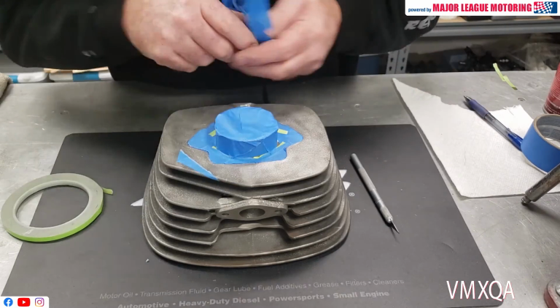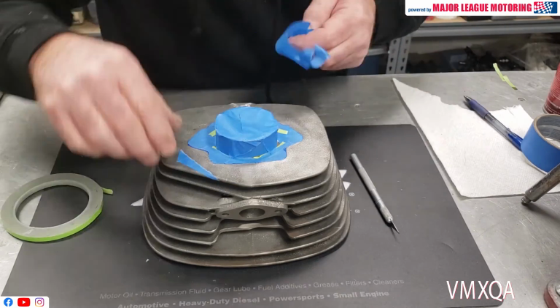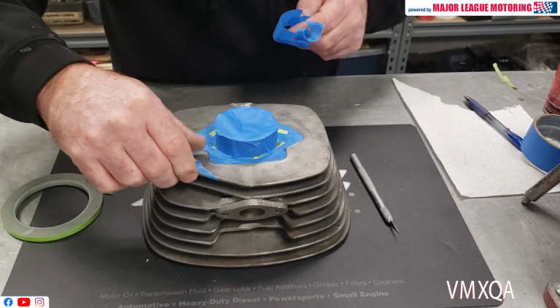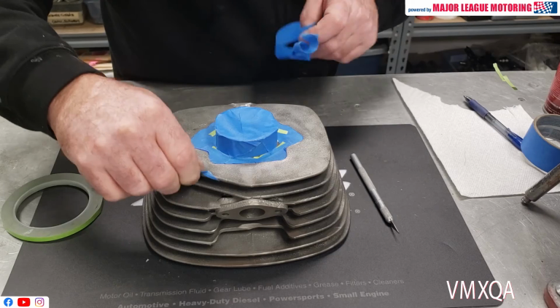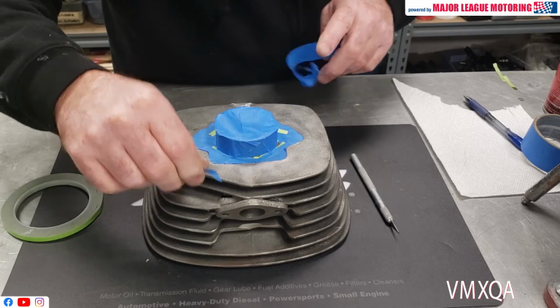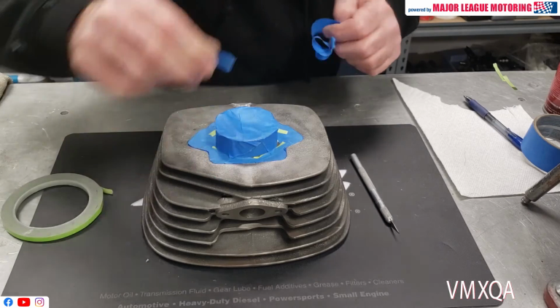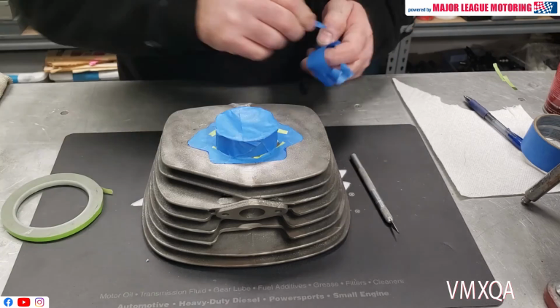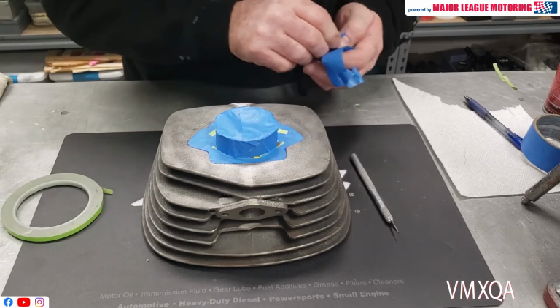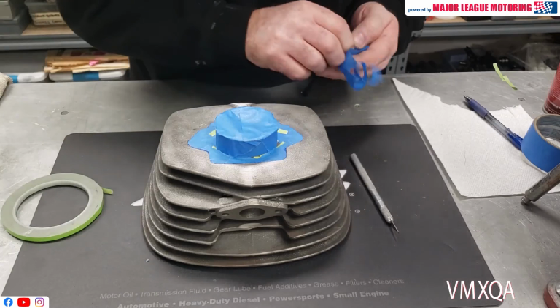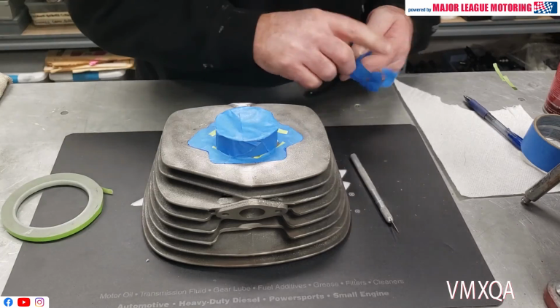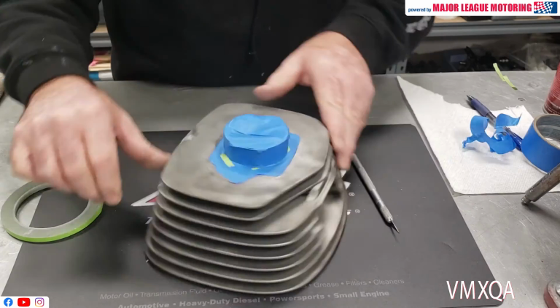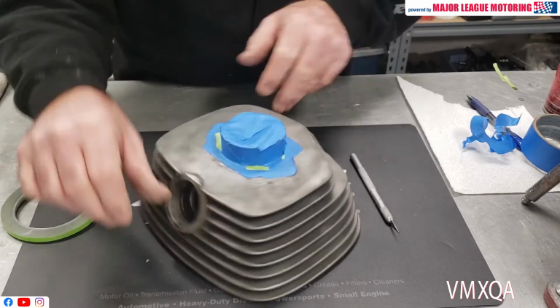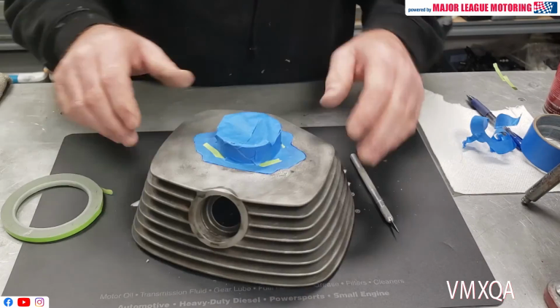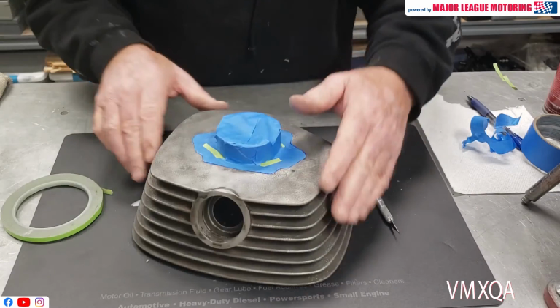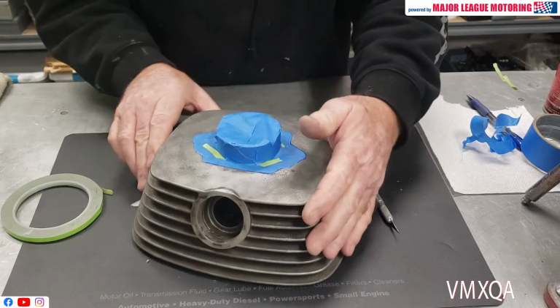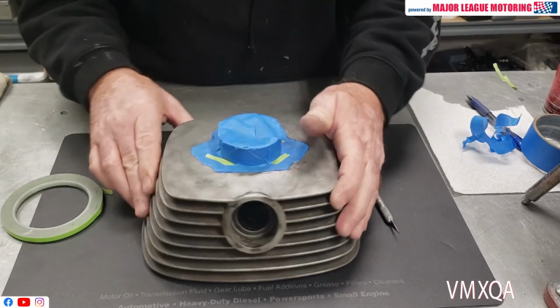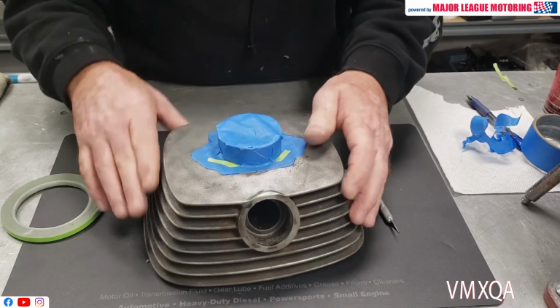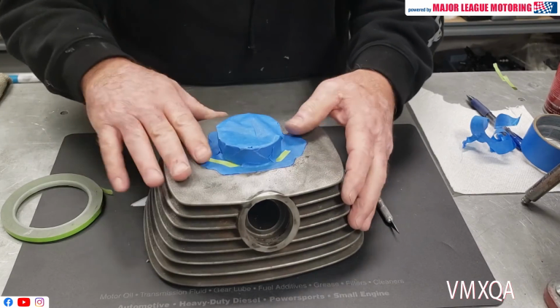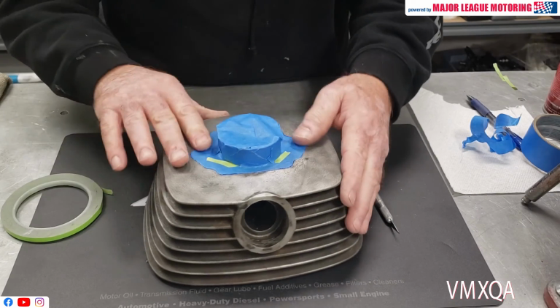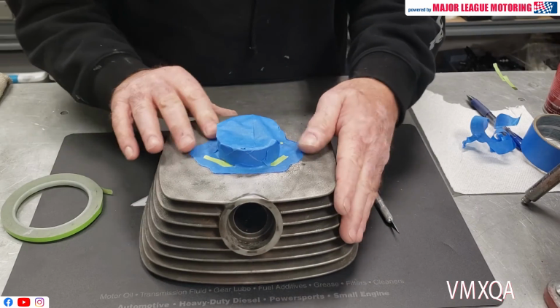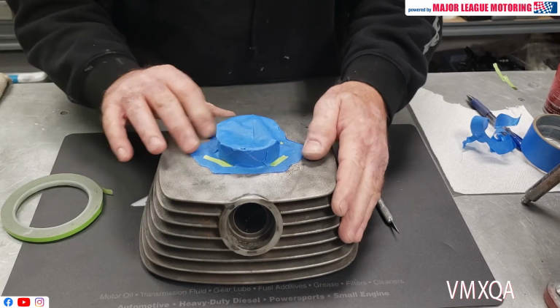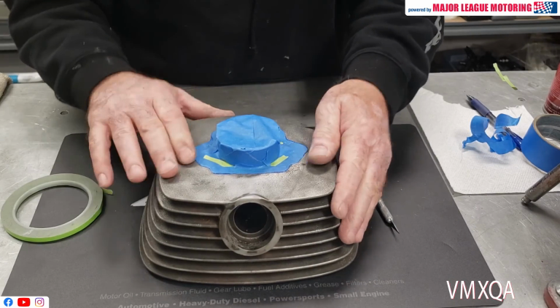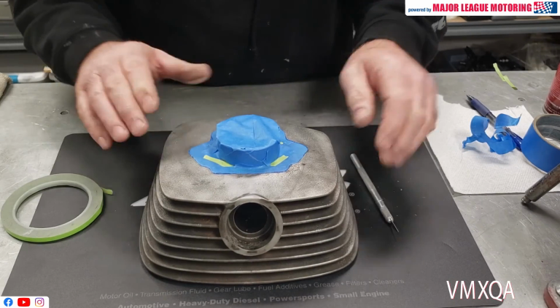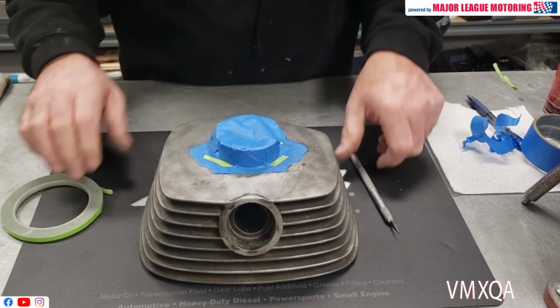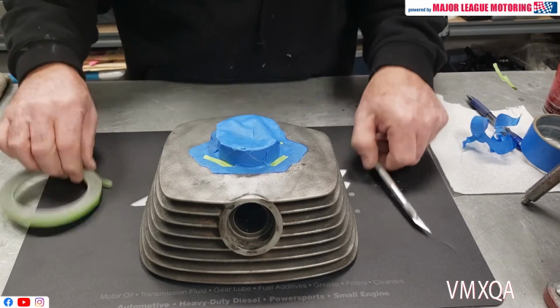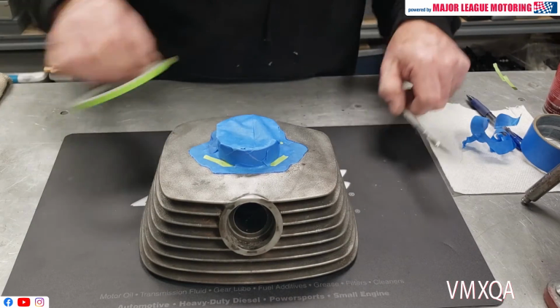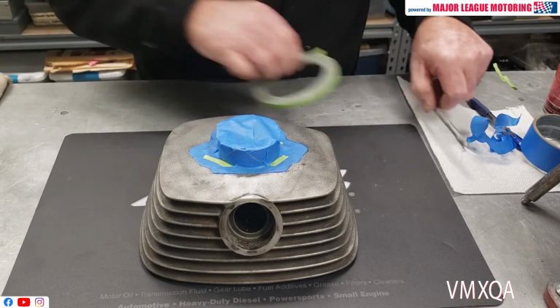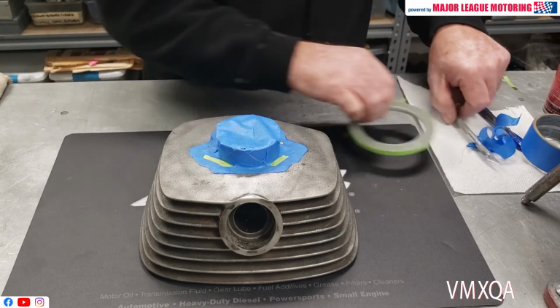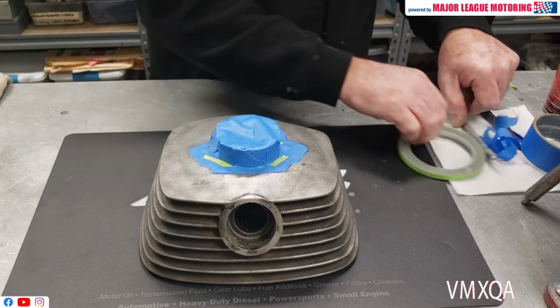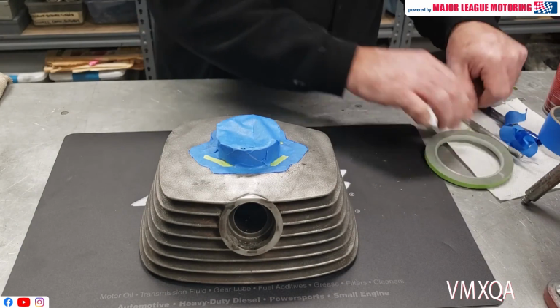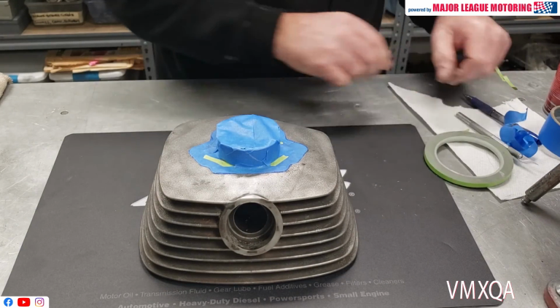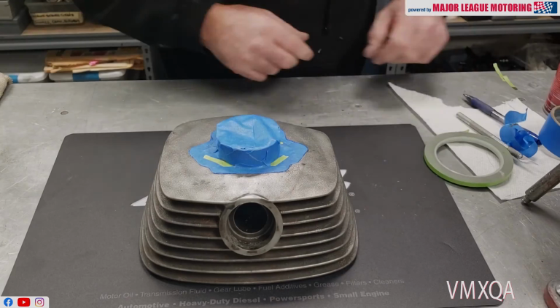And then I'm ready for paint. I've got a good seal around my gasket surface, and I'm ready to go.